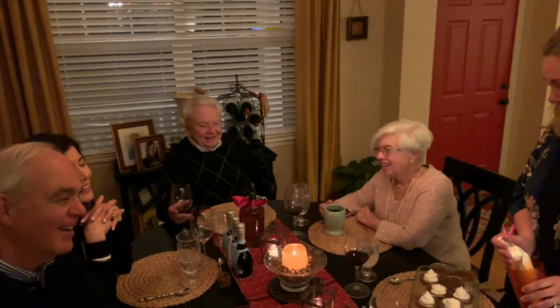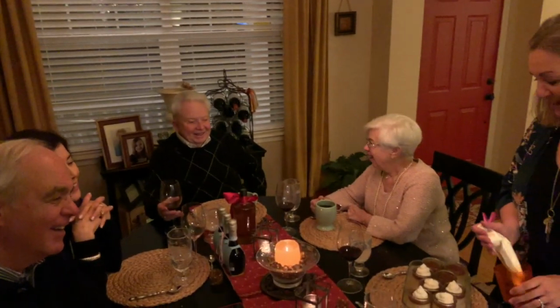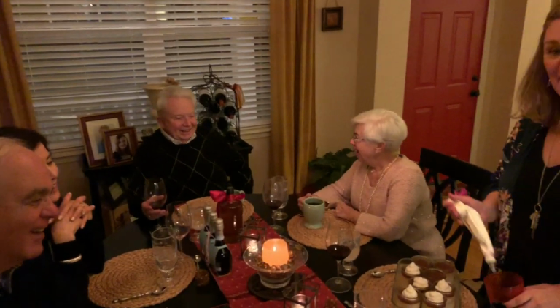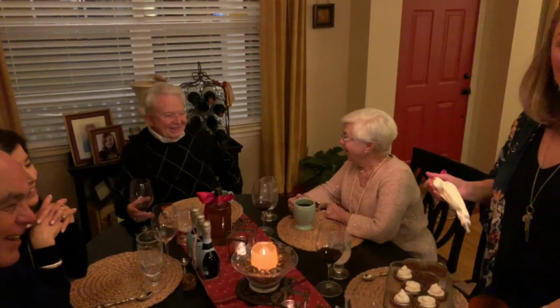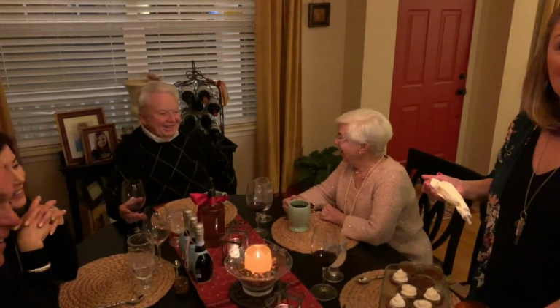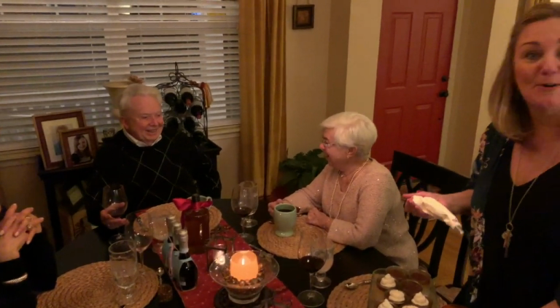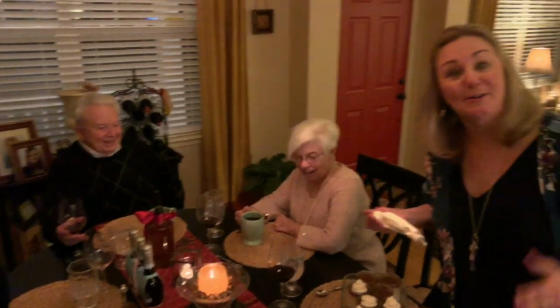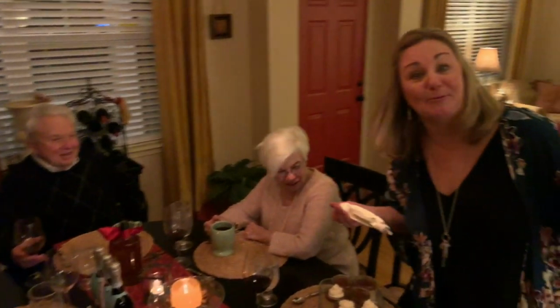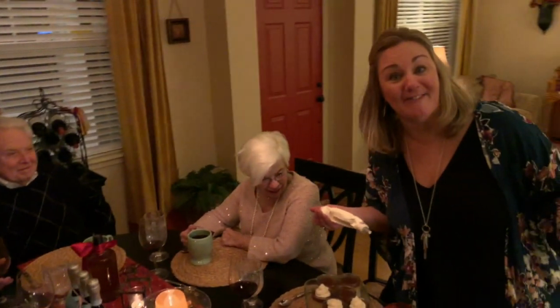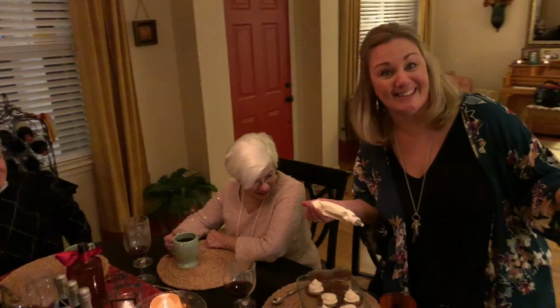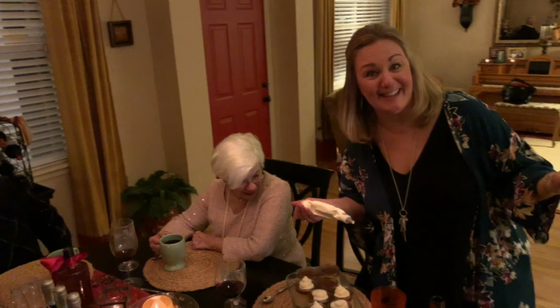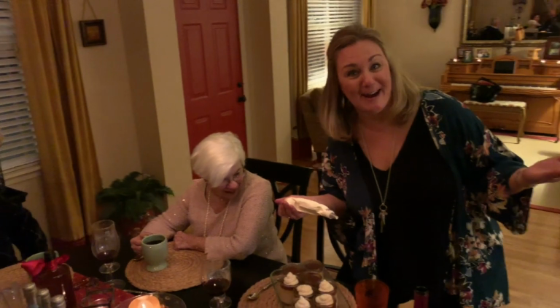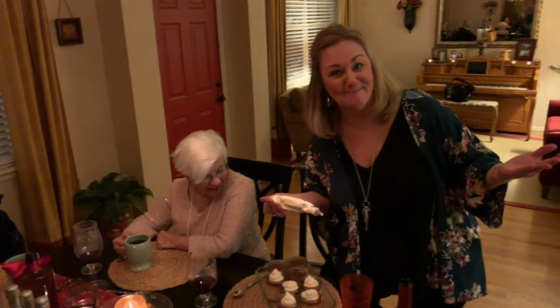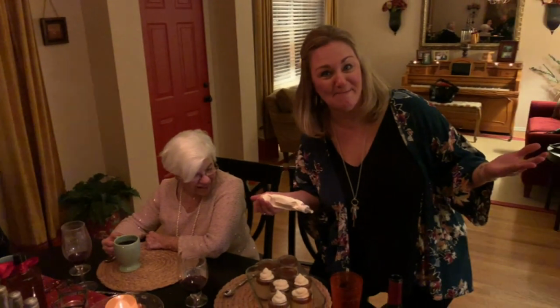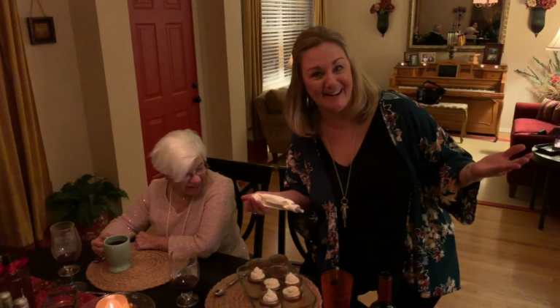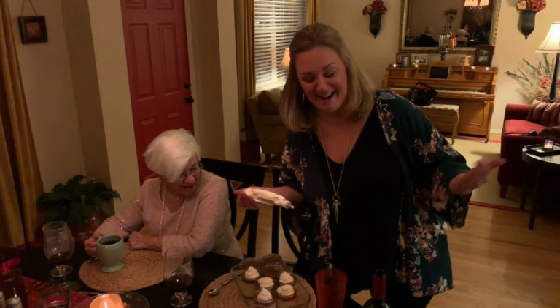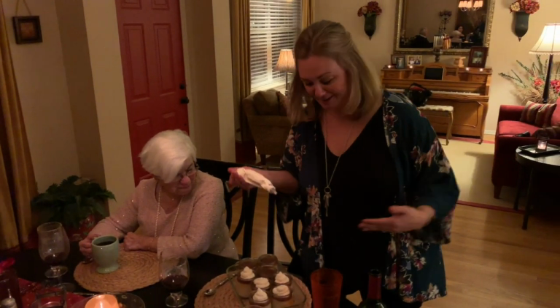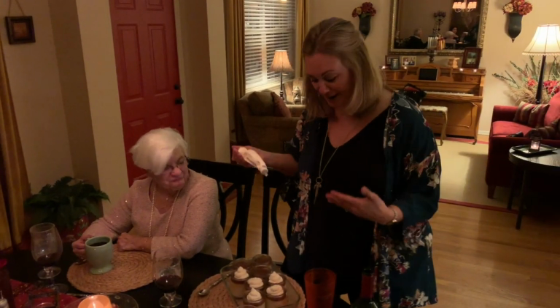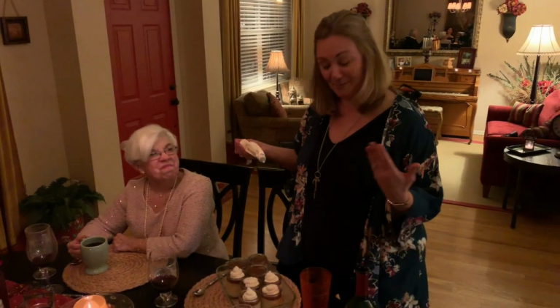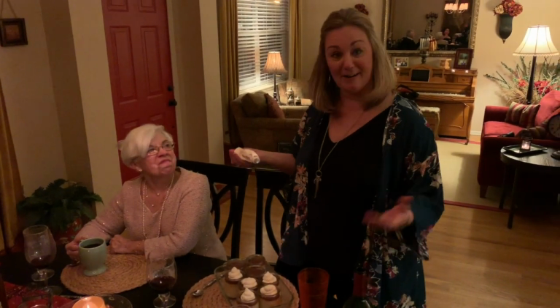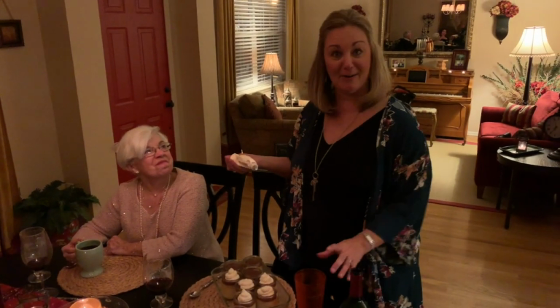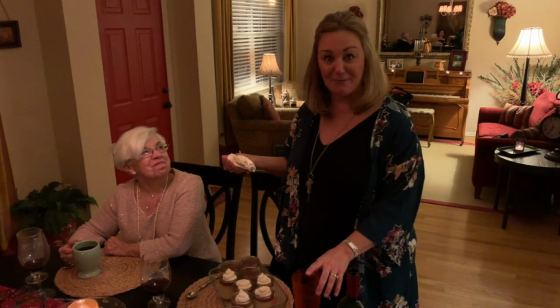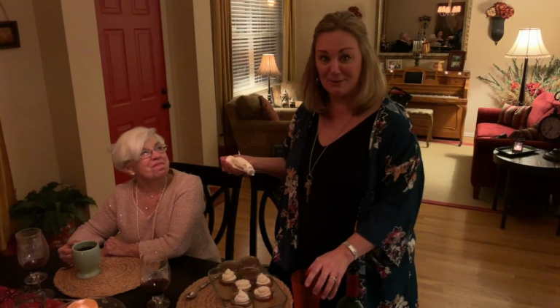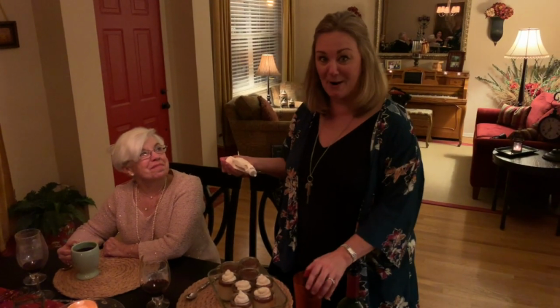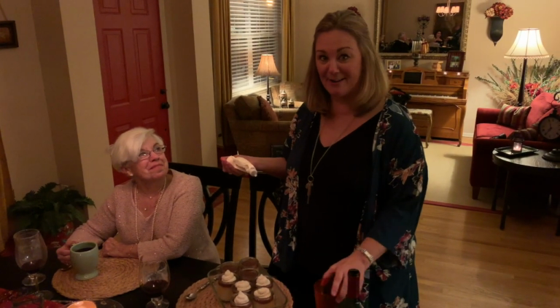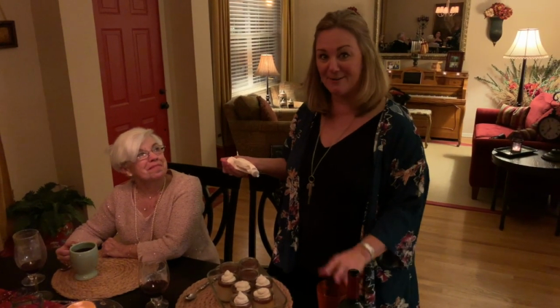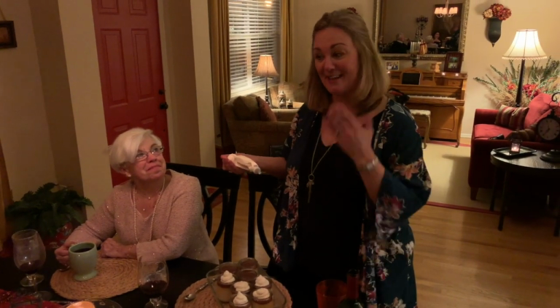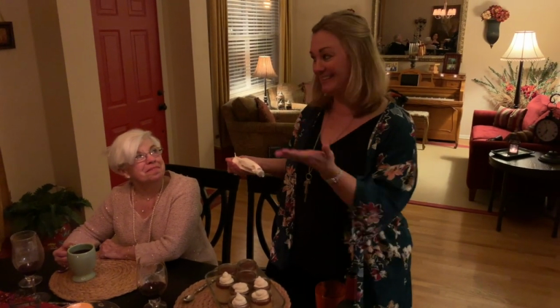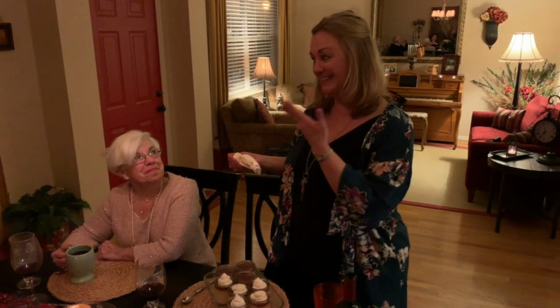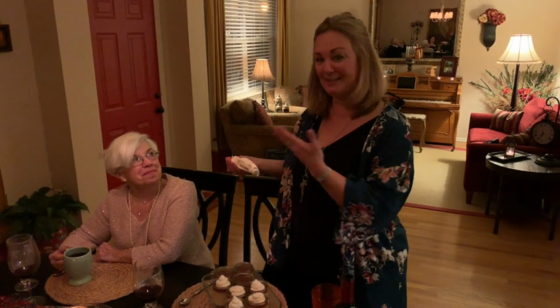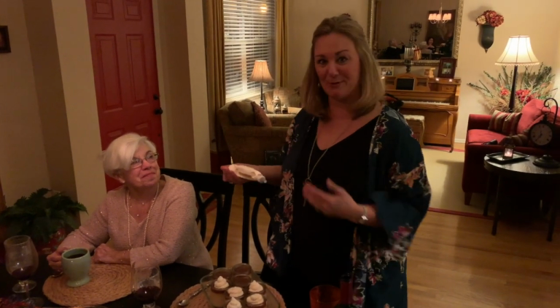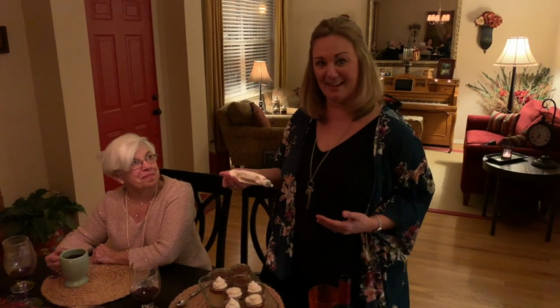I am giving them their own little private Delight of the Bite moment right now. We are having a wonderful dinner party in honor of Kathy and Dick's birthdays.